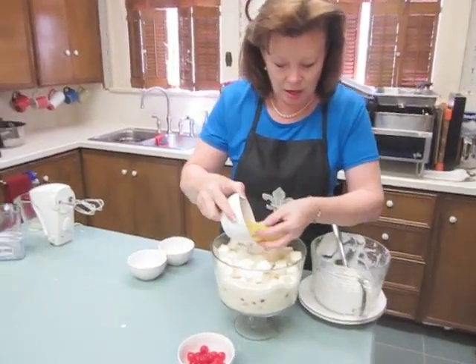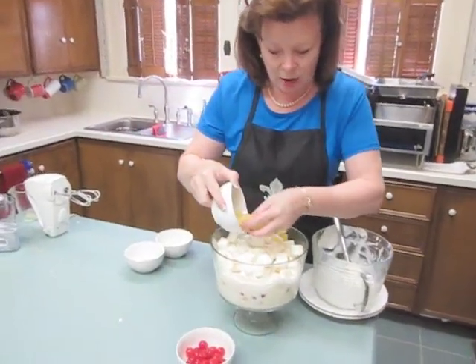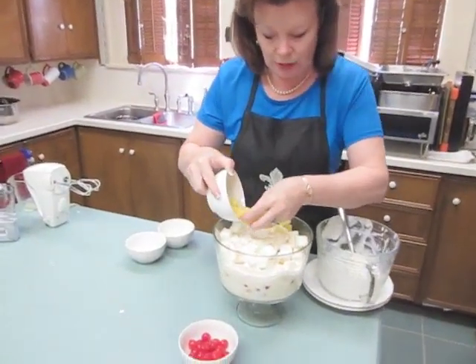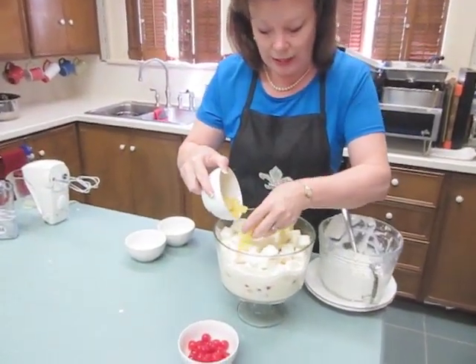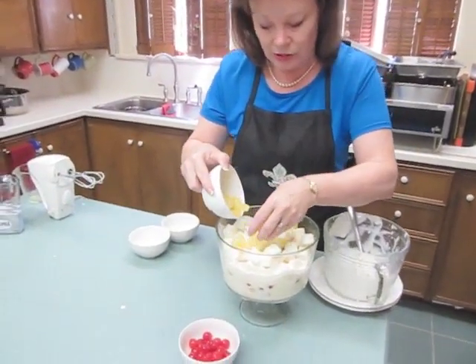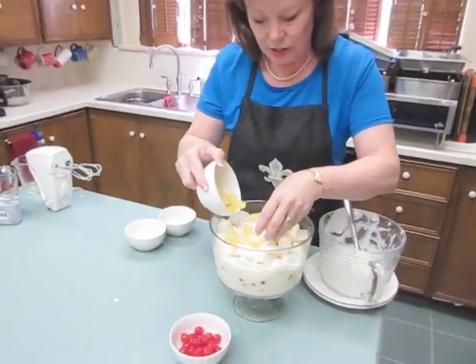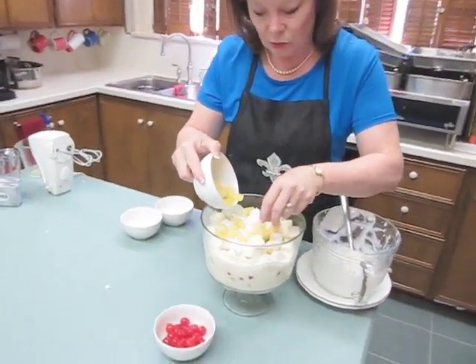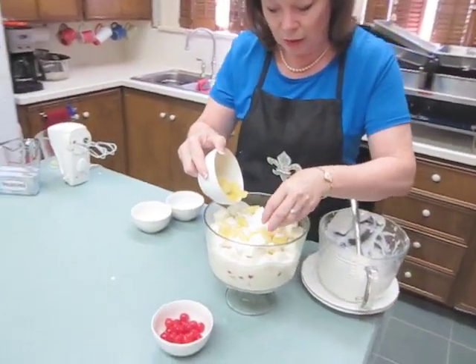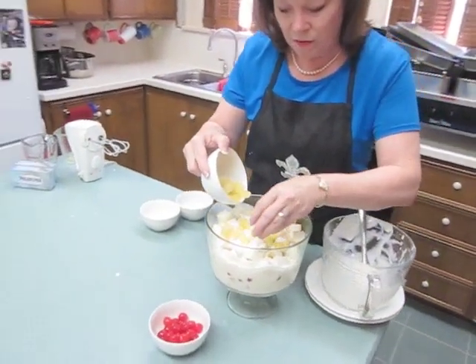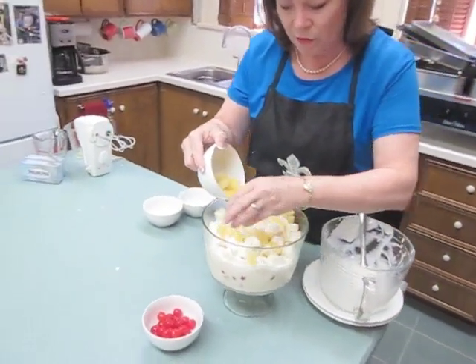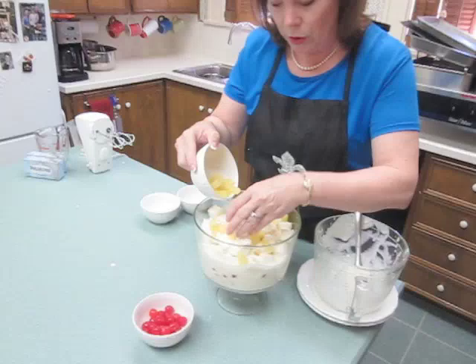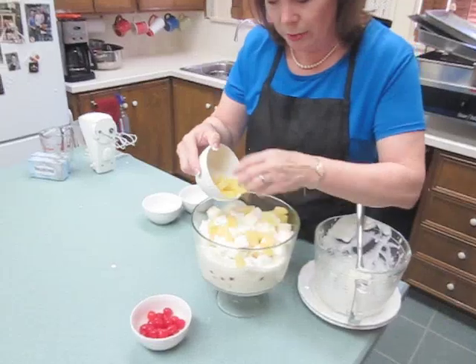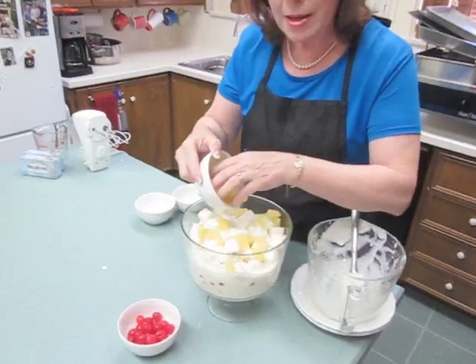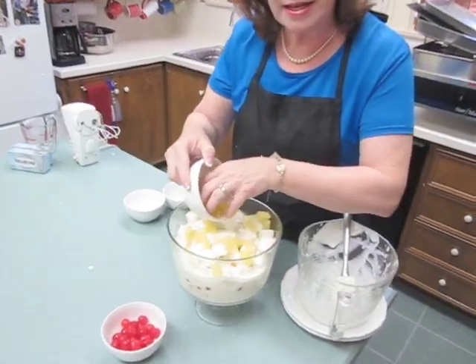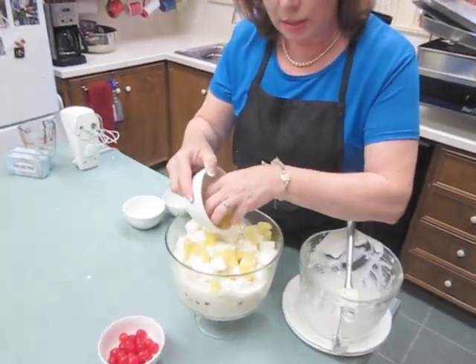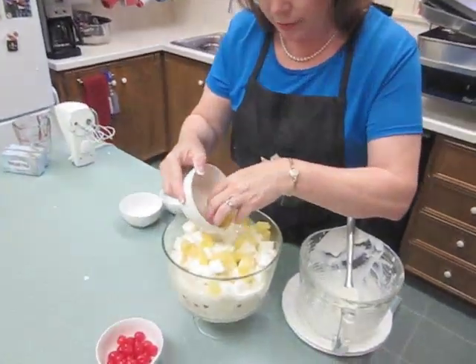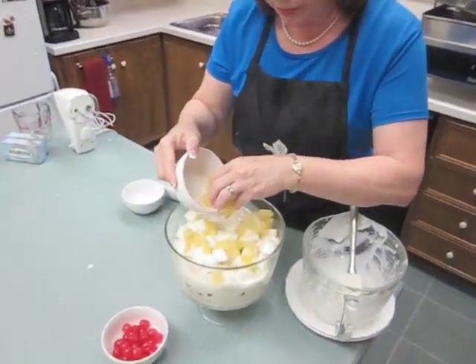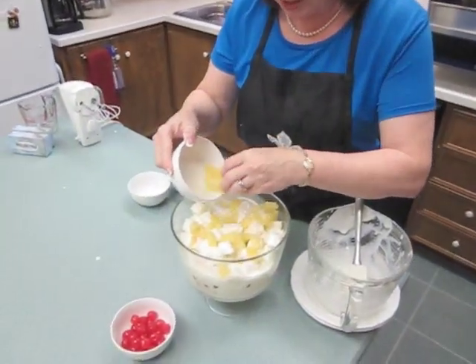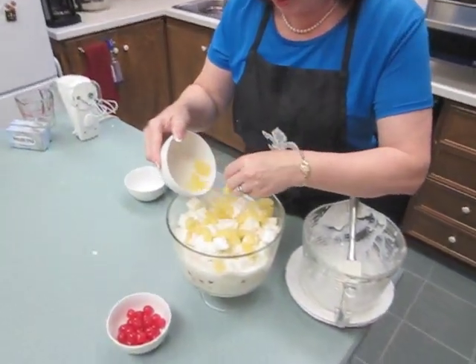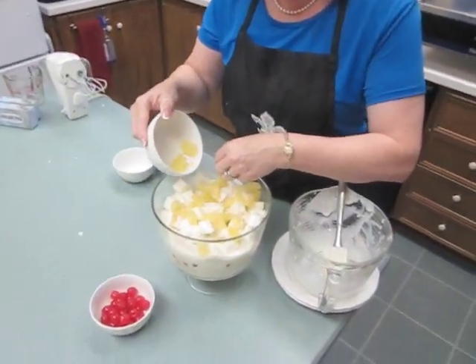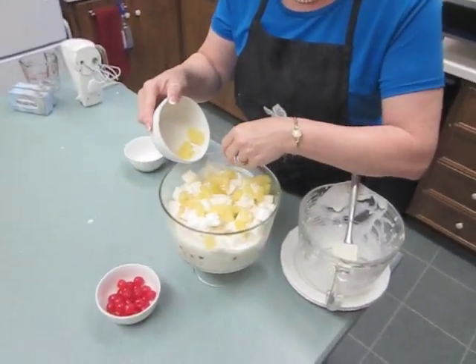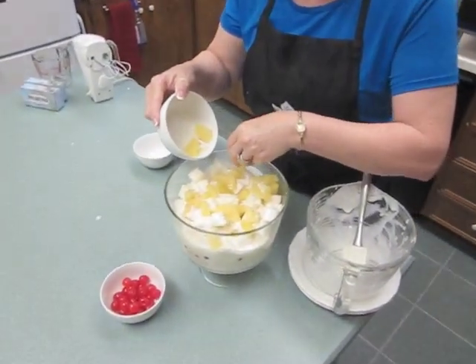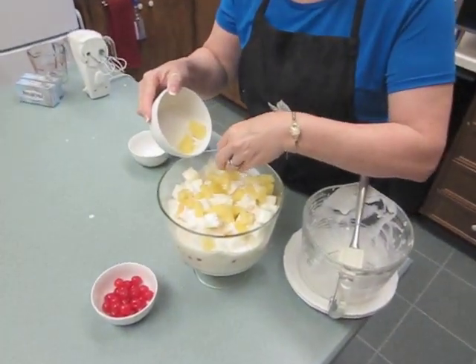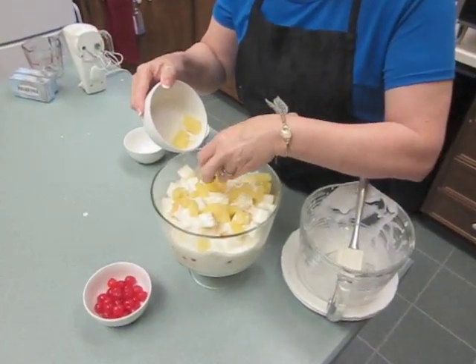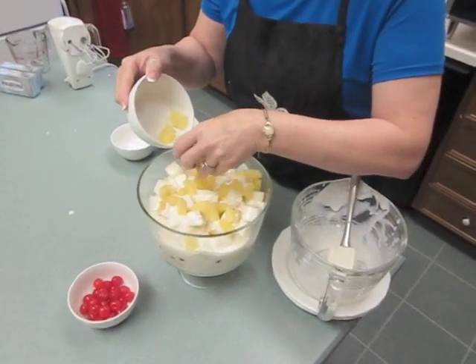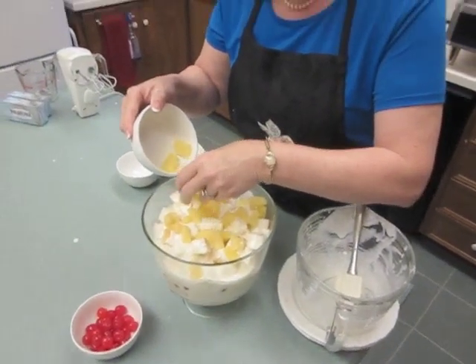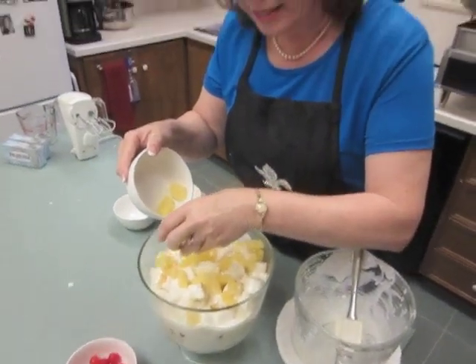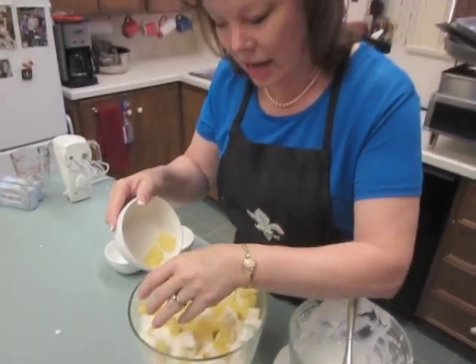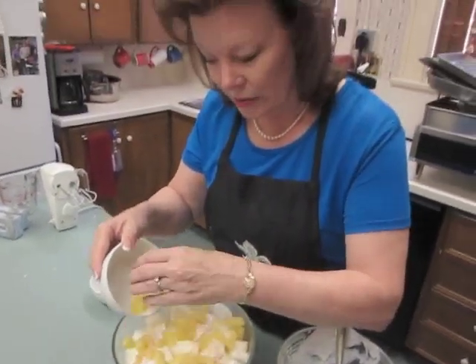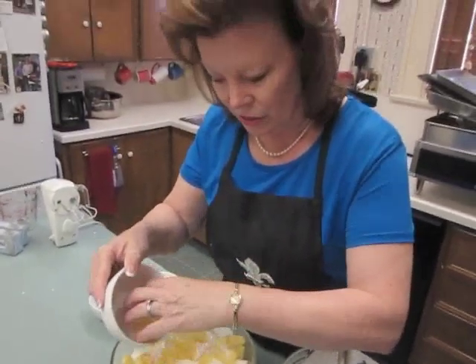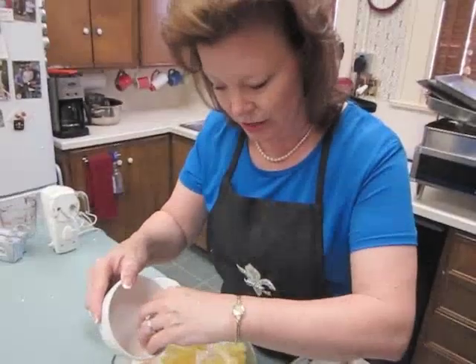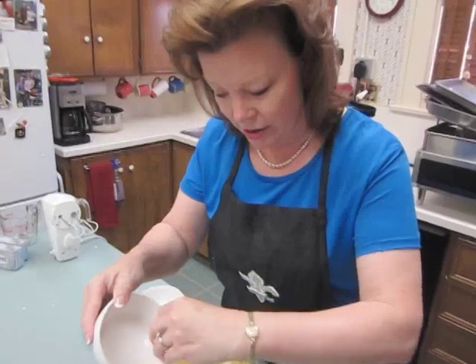And we're going to let it chill for about forty minutes. So we'll come back in about forty minutes and see how it's turned out.